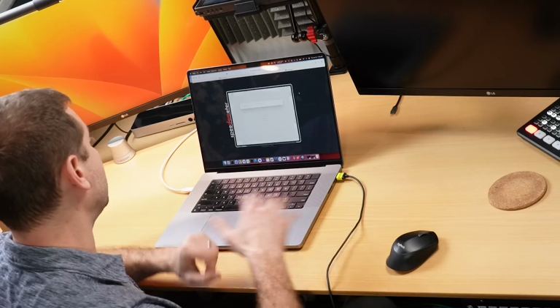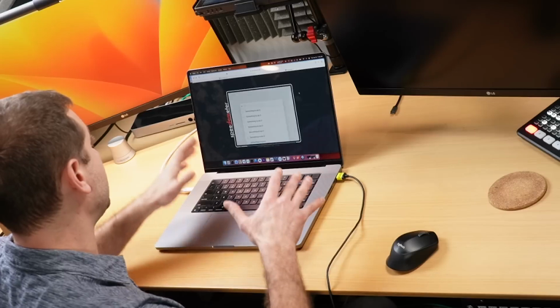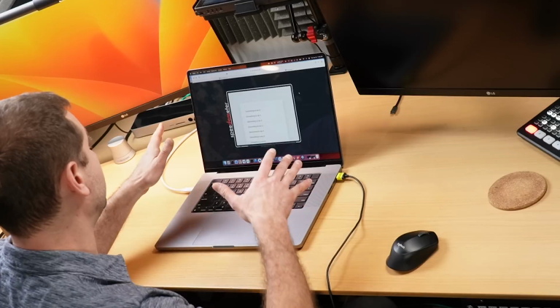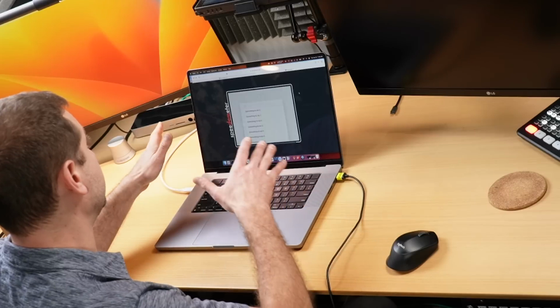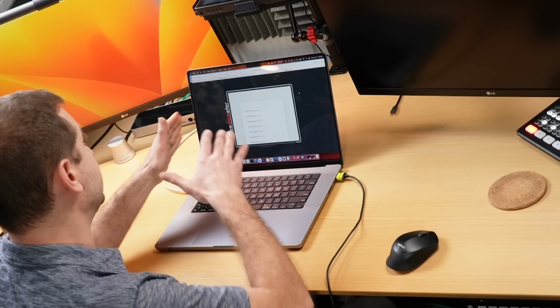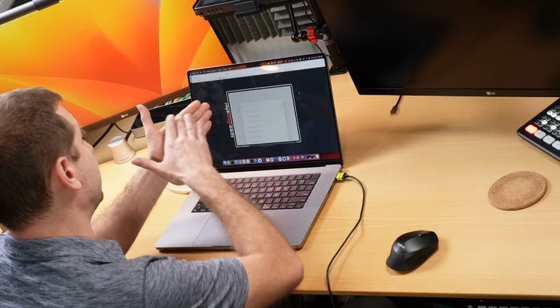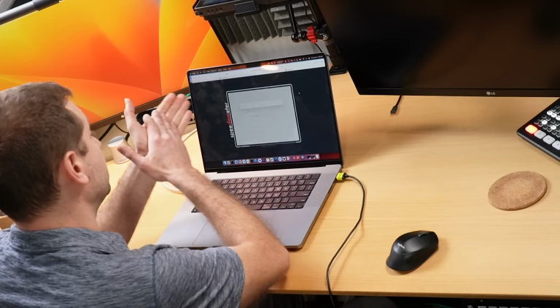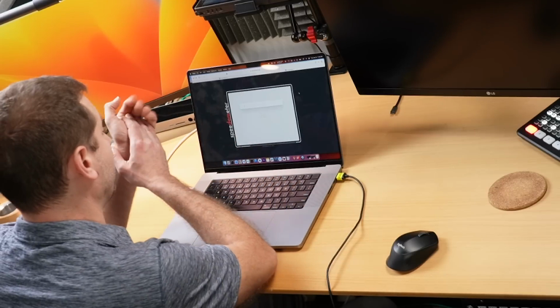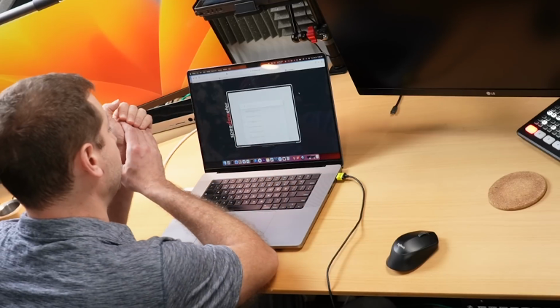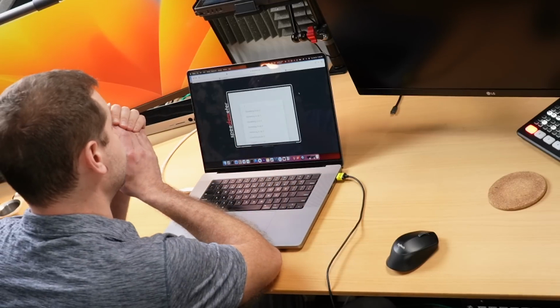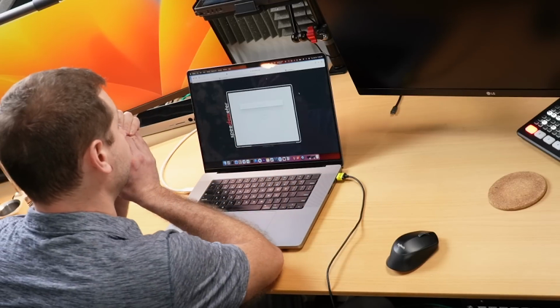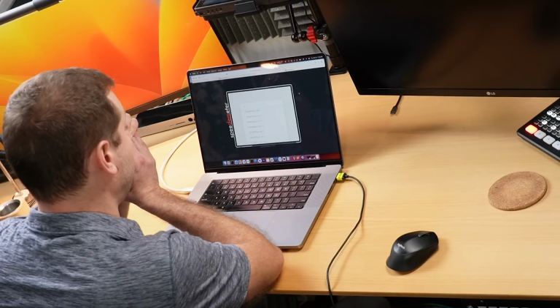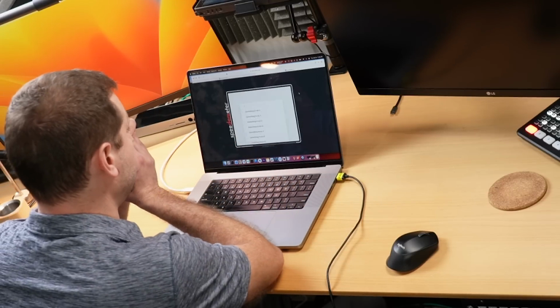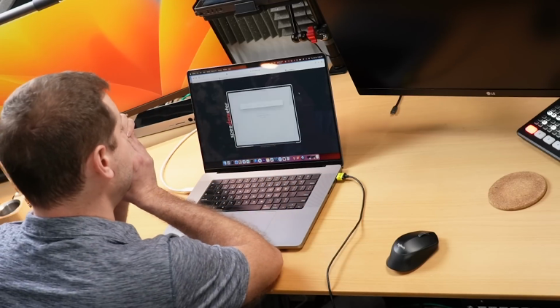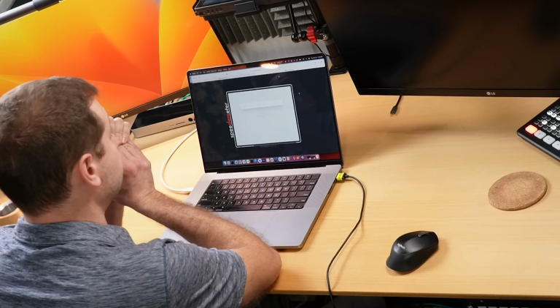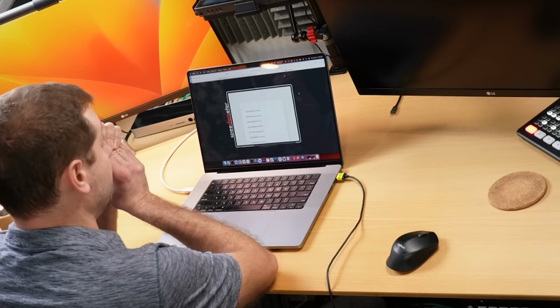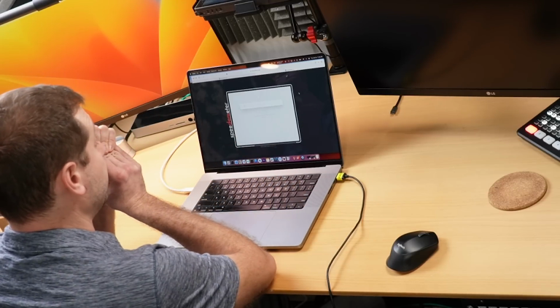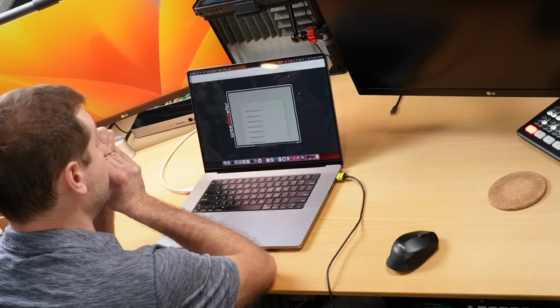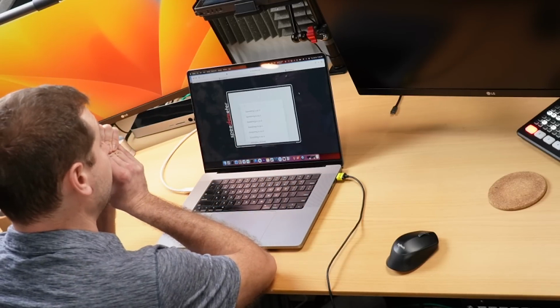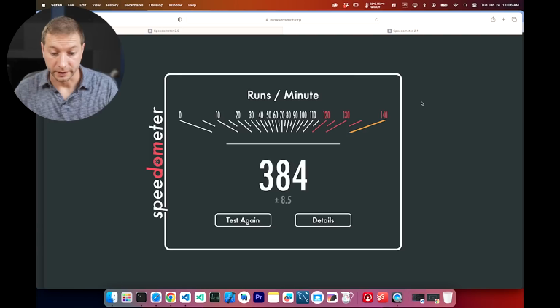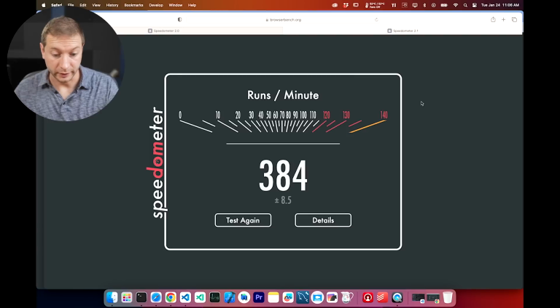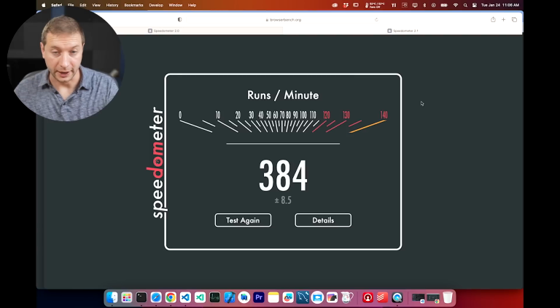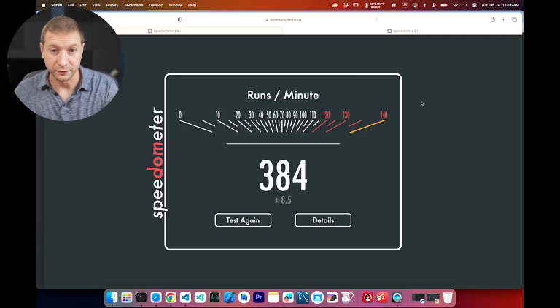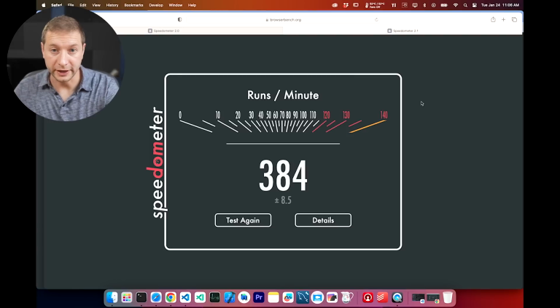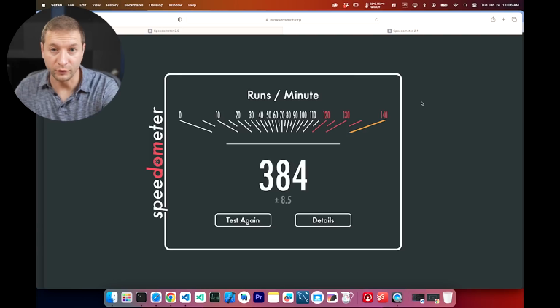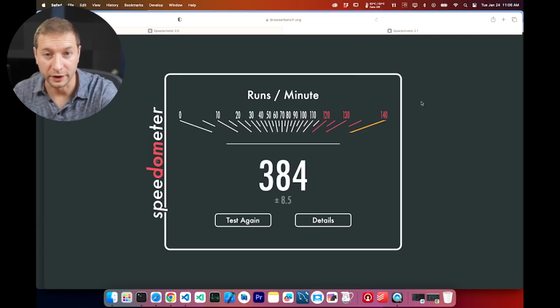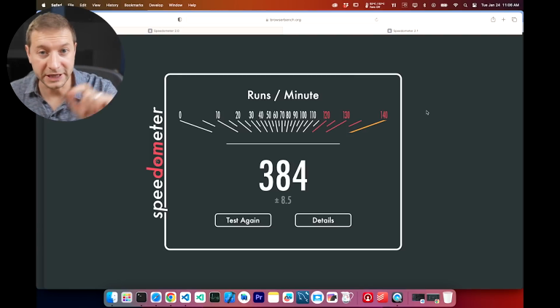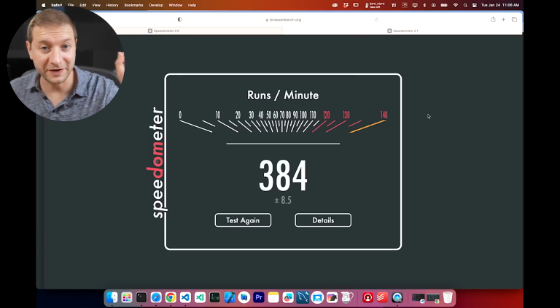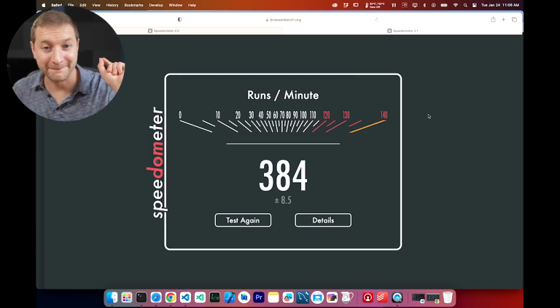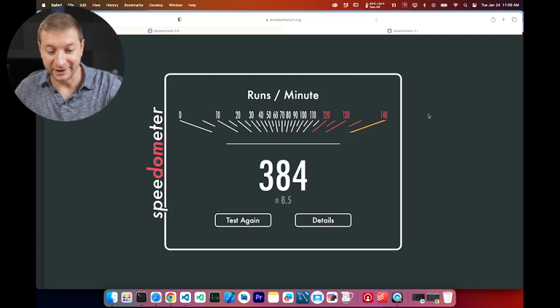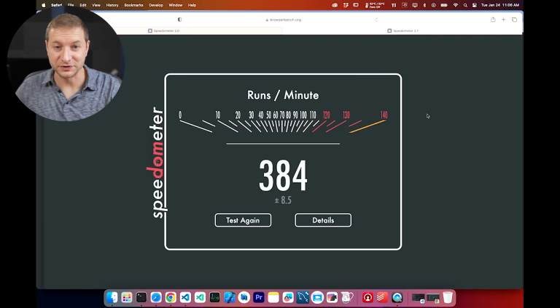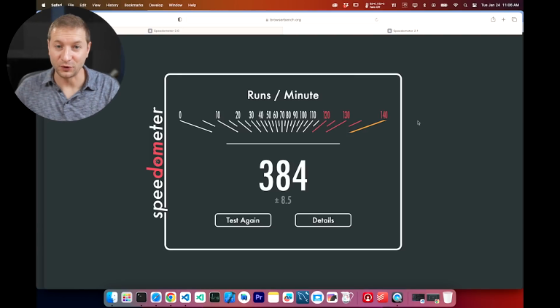There's still another thing I want to show you. I want to run speedometer 2.1 in Safari — let's see what we get there. We got 384, even better score. At least it's much closer to the Chrome value we got.